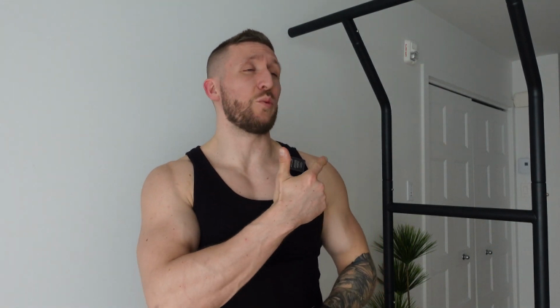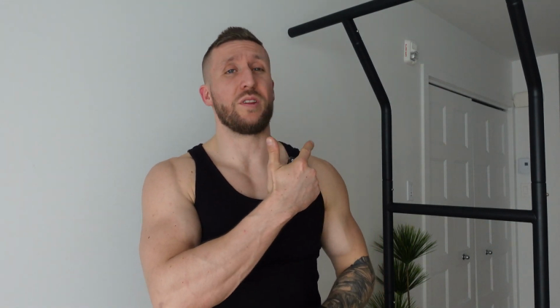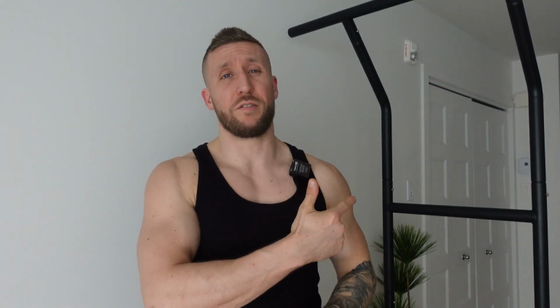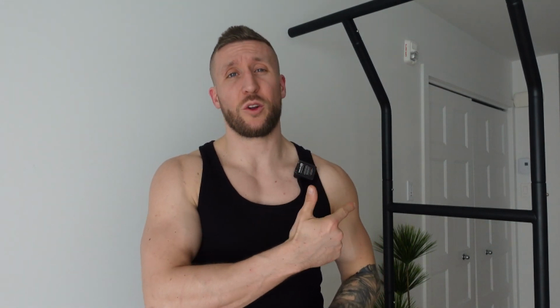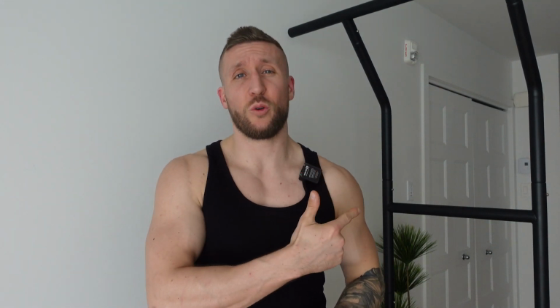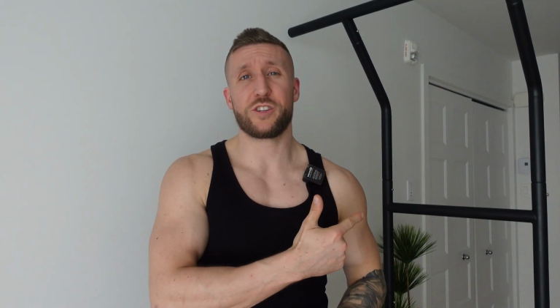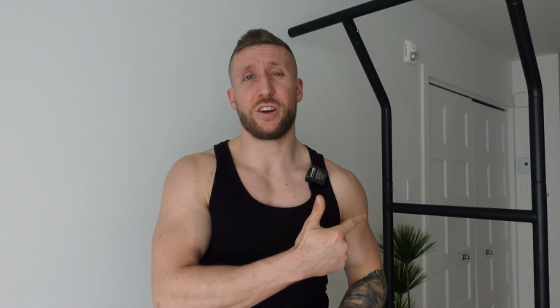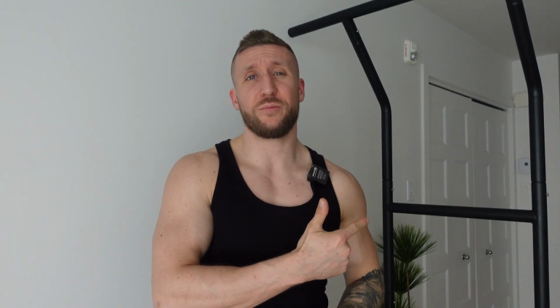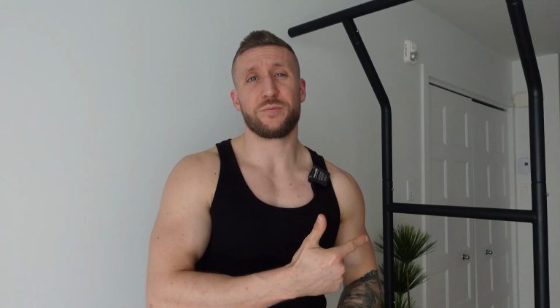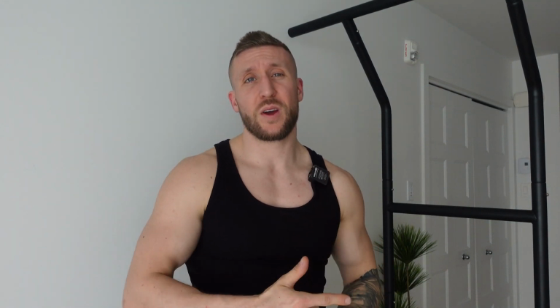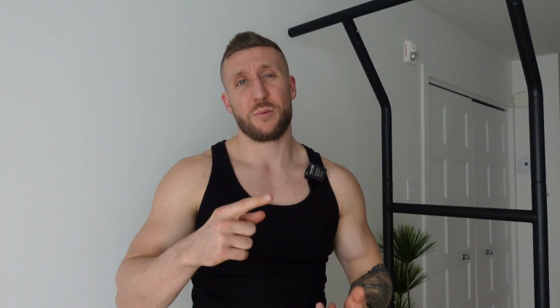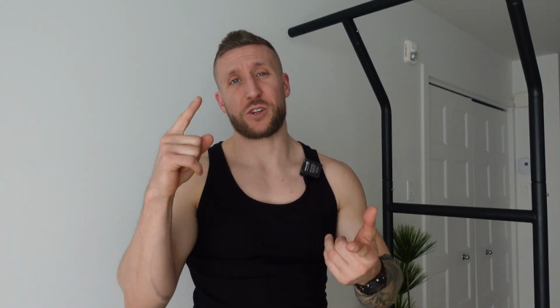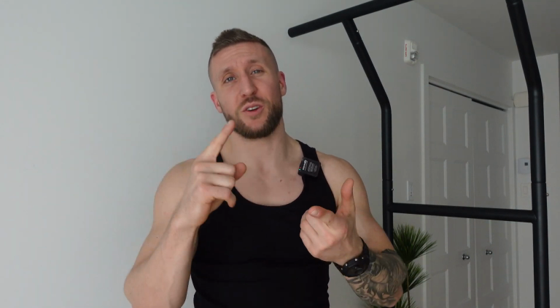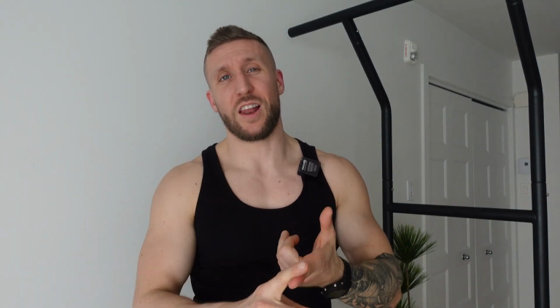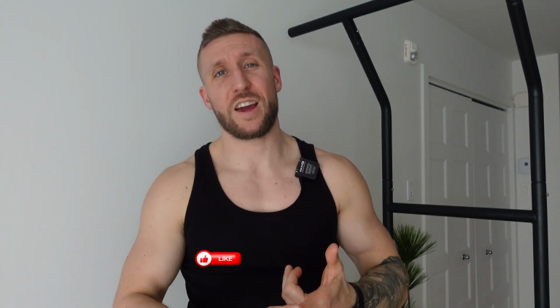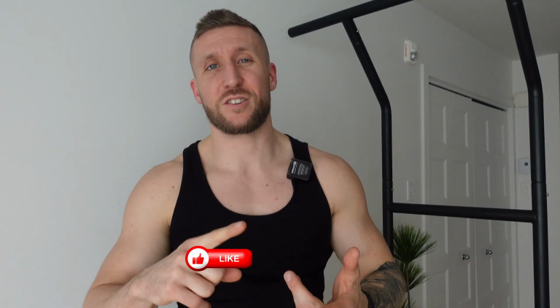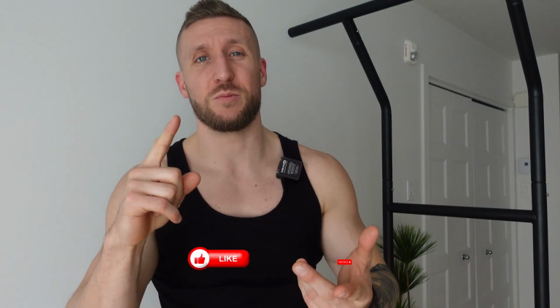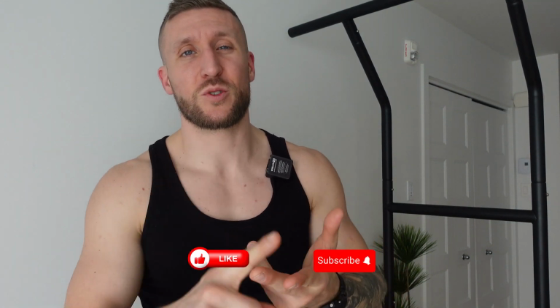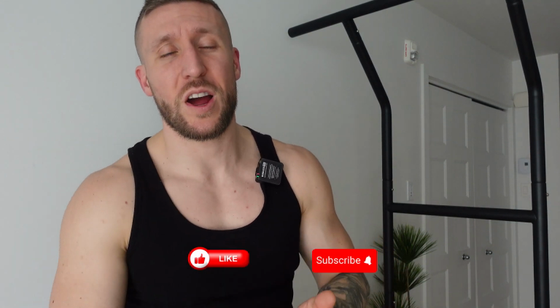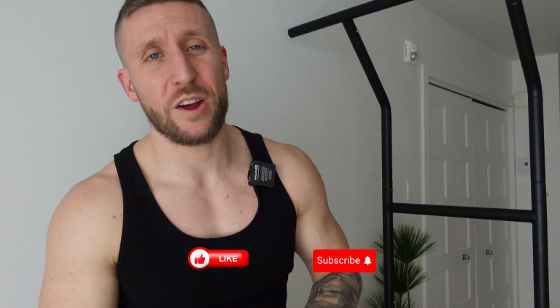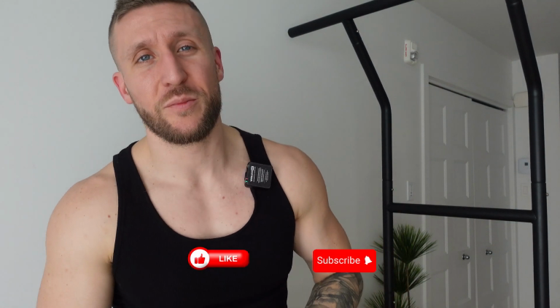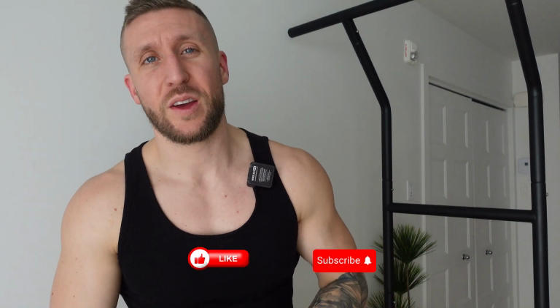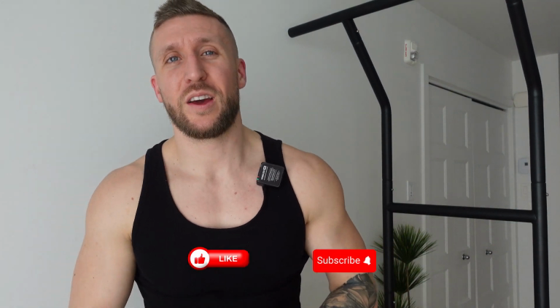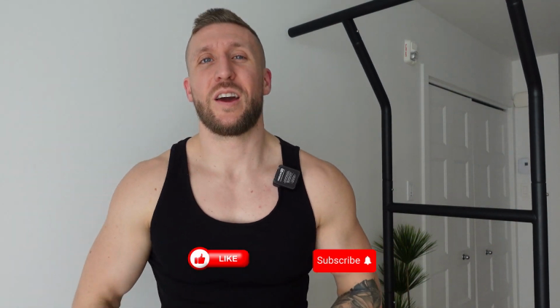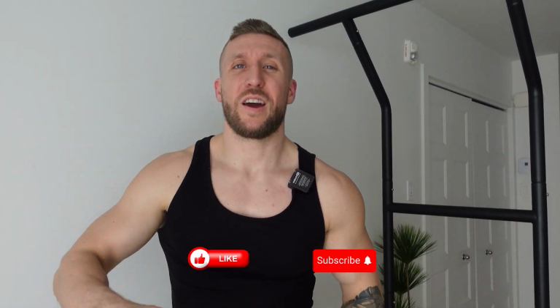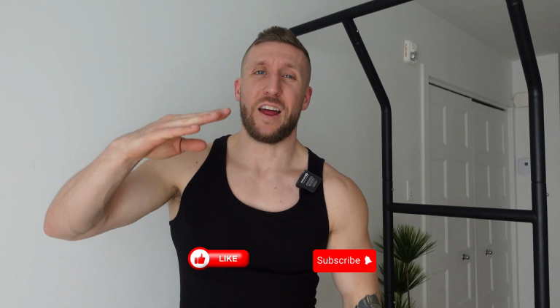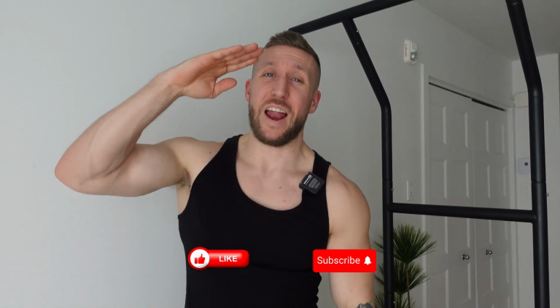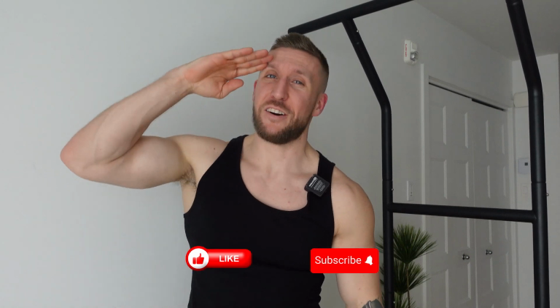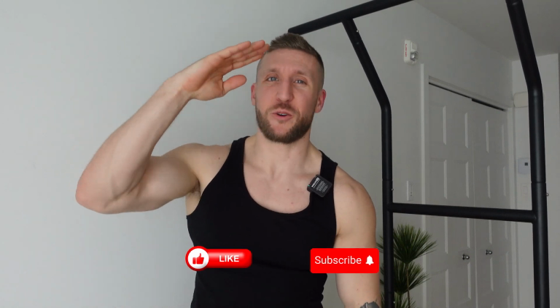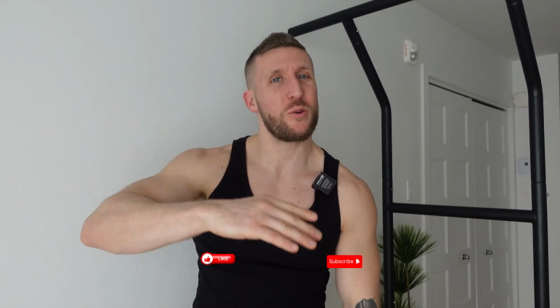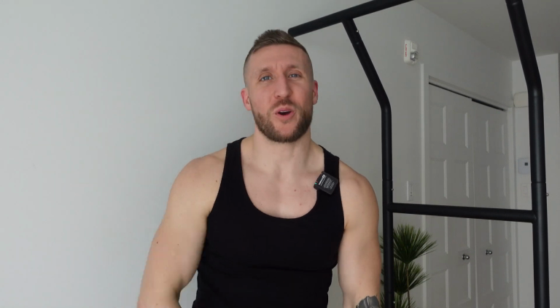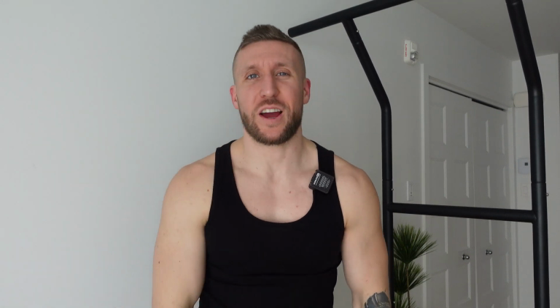So I hope you guys enjoy these five exercises that you can do with the fit home gym. Make sure to like, subscribe, and have a great workout!